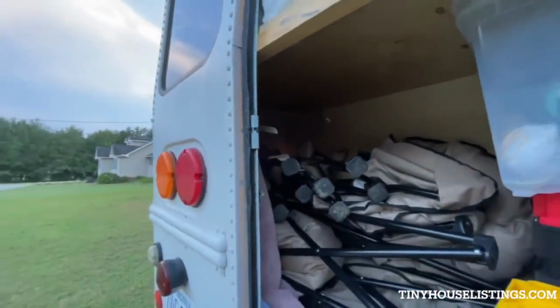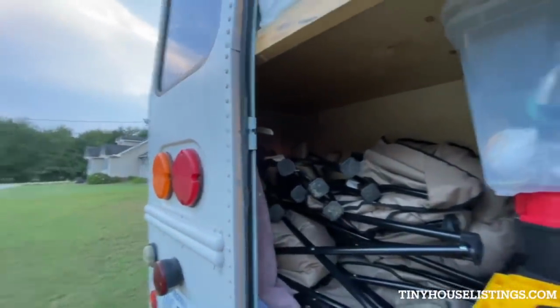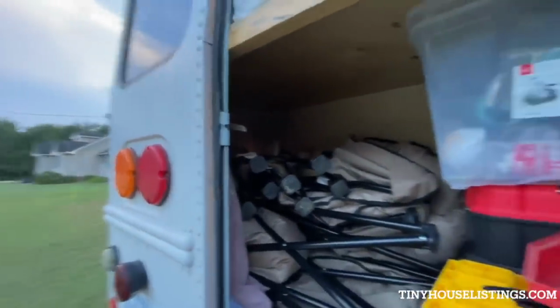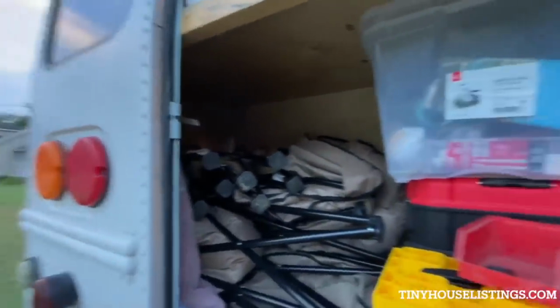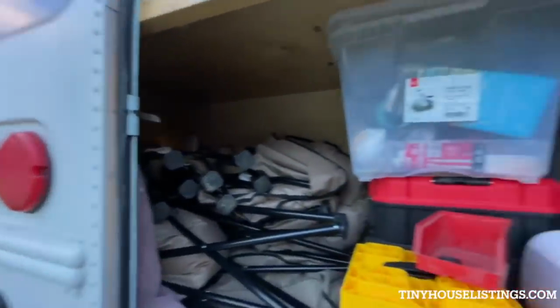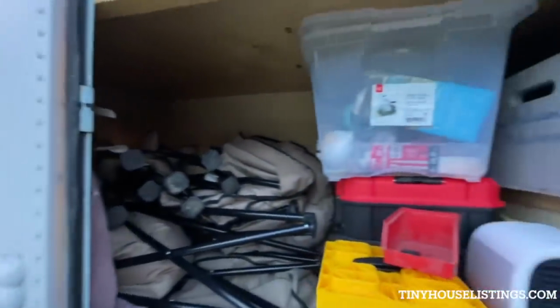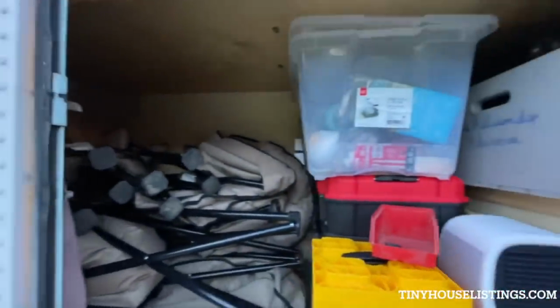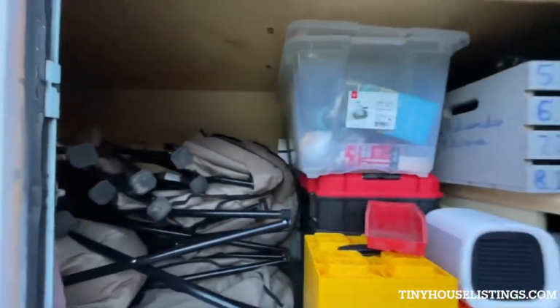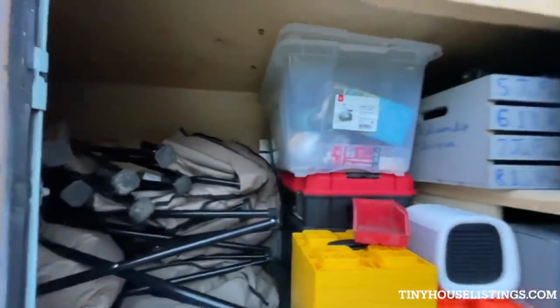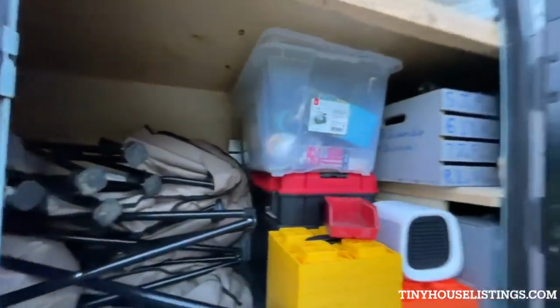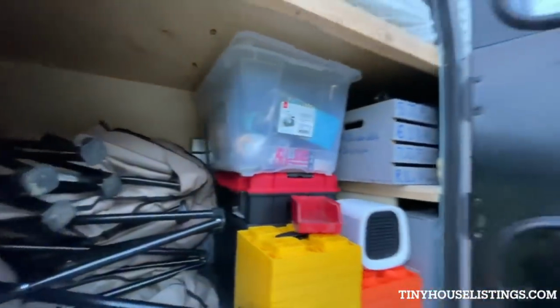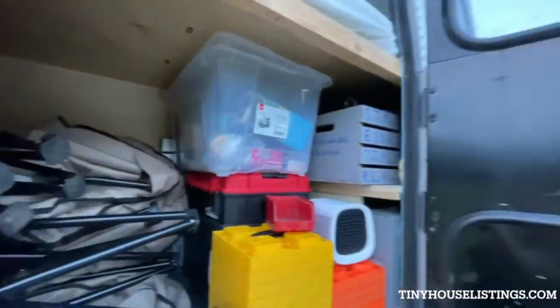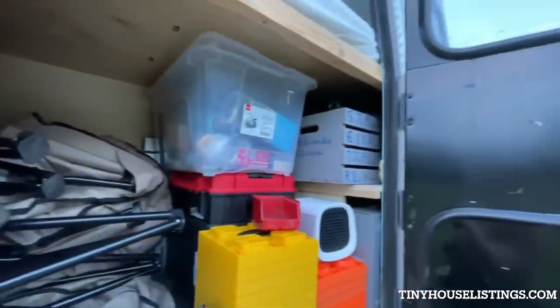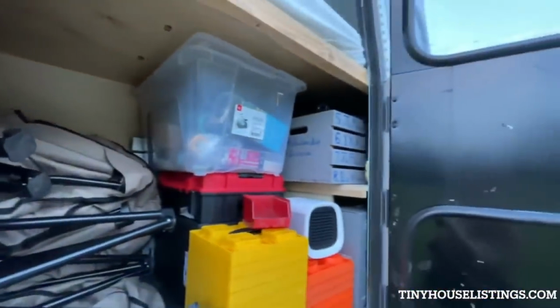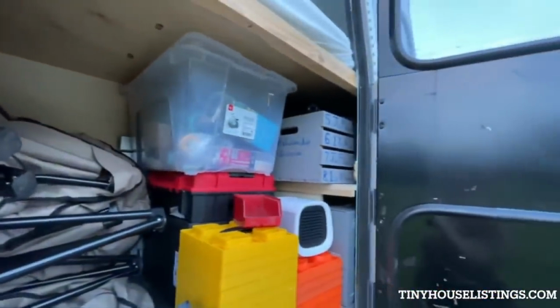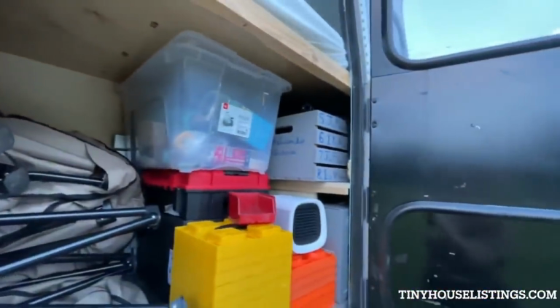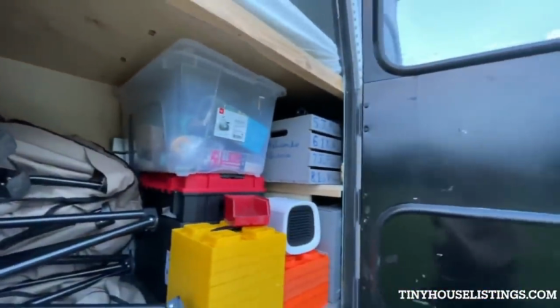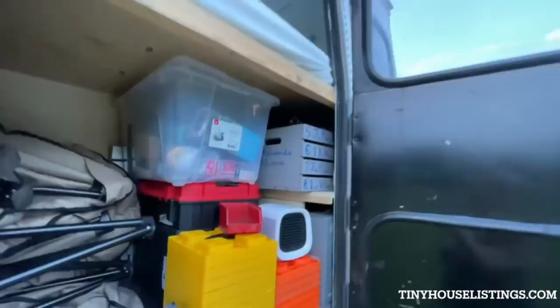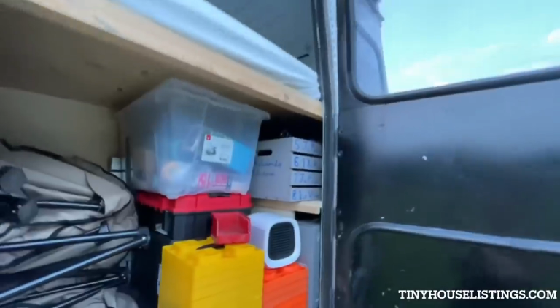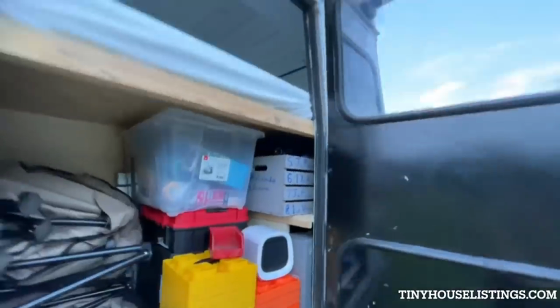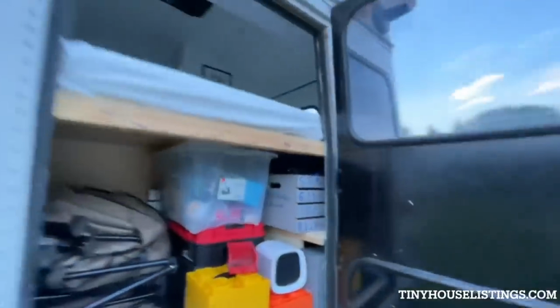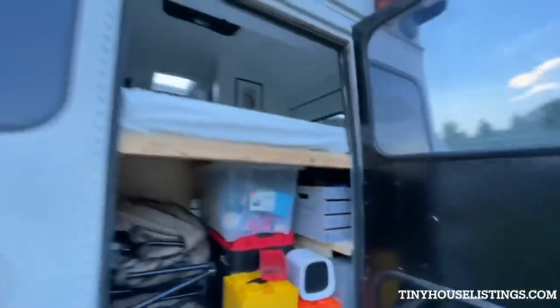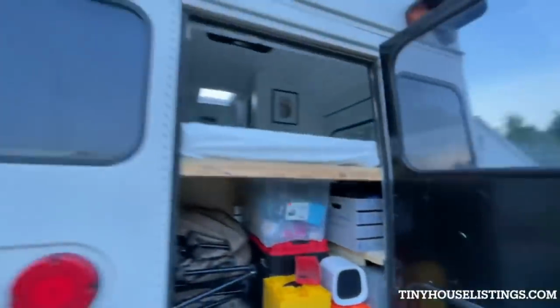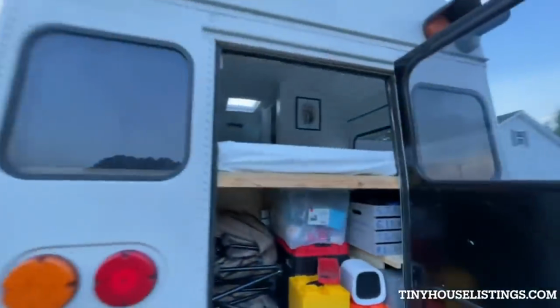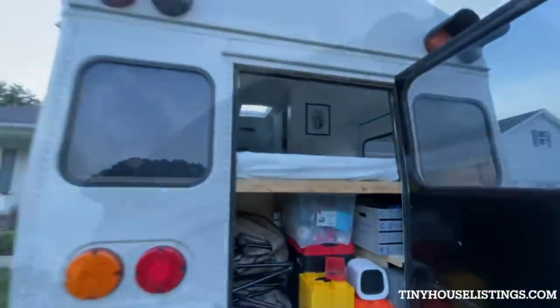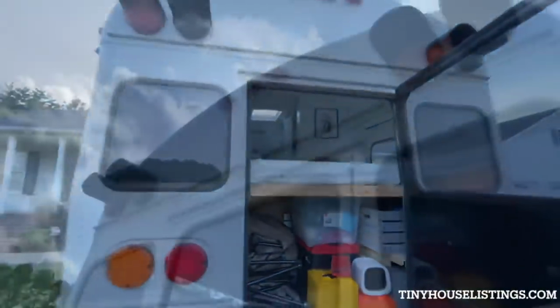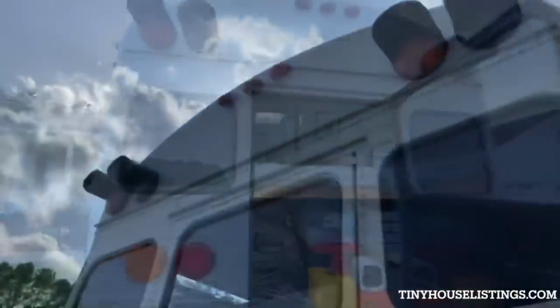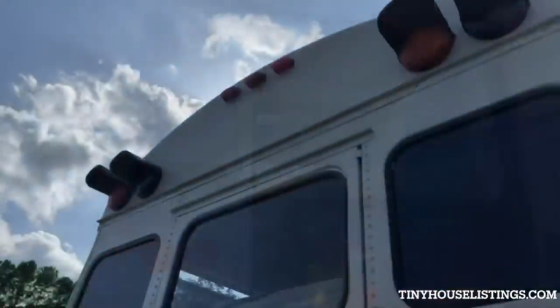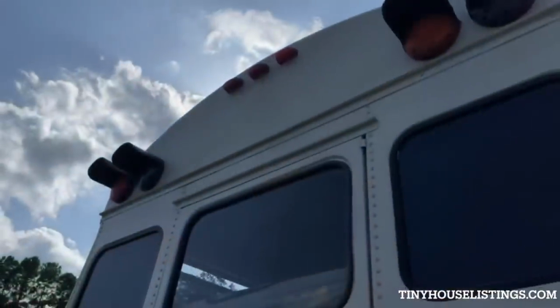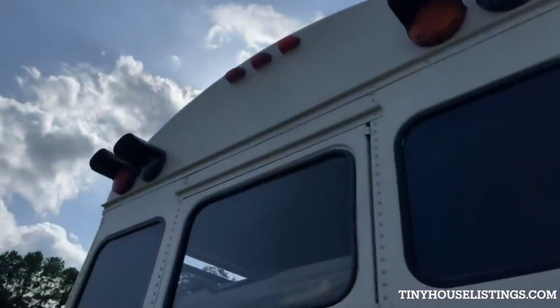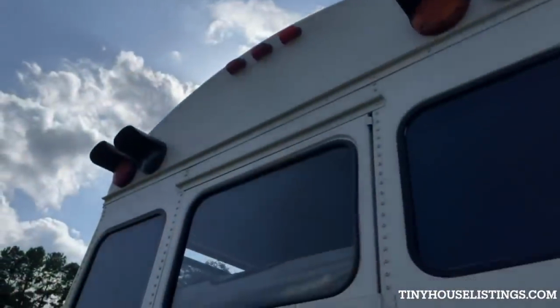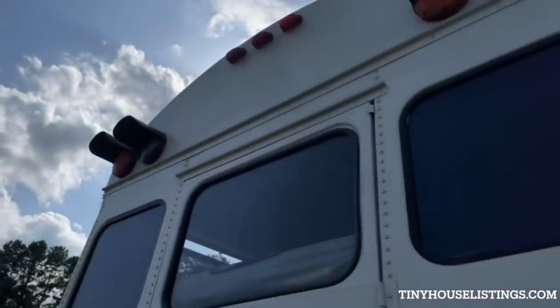Back here is the garage slash trunk of the bus. We keep our outdoor supplies, equipment, and tools here.